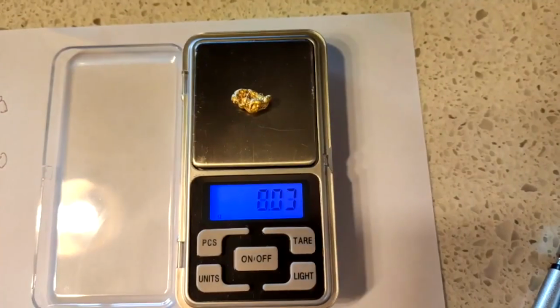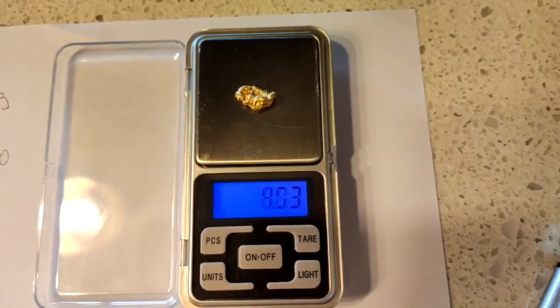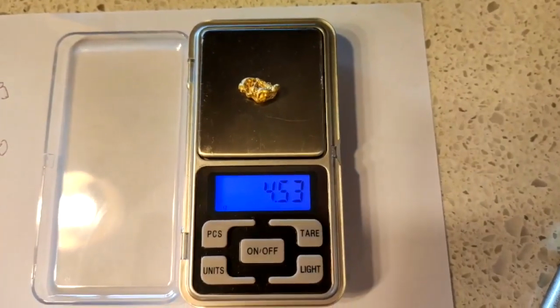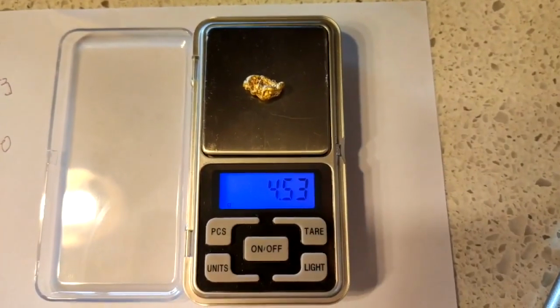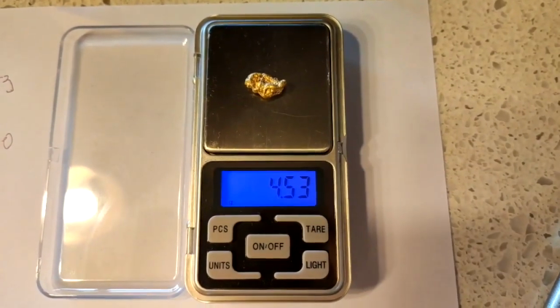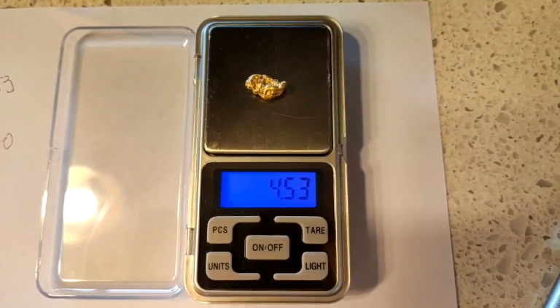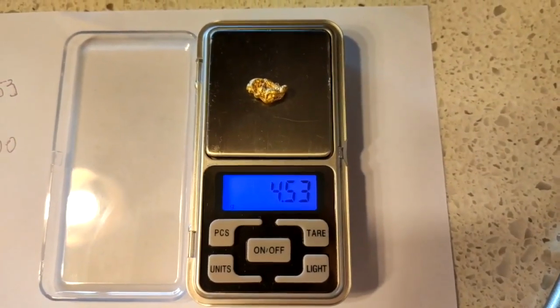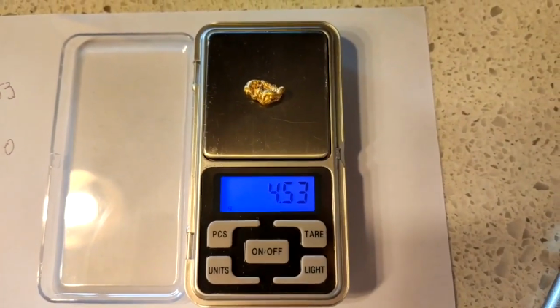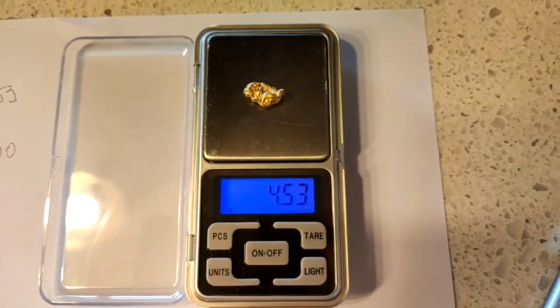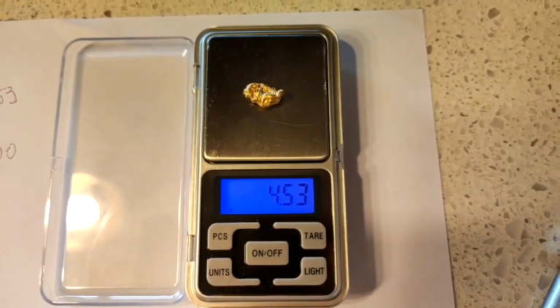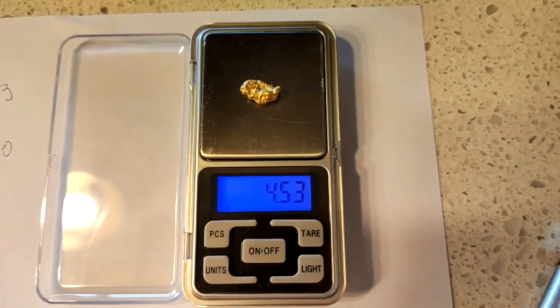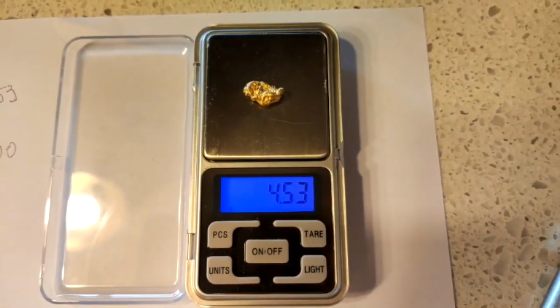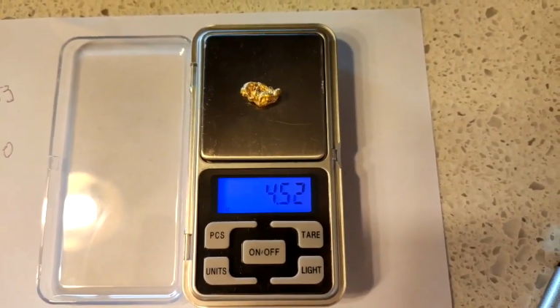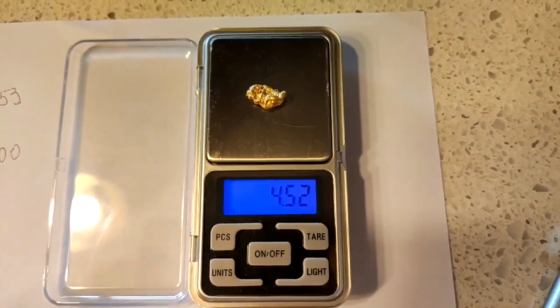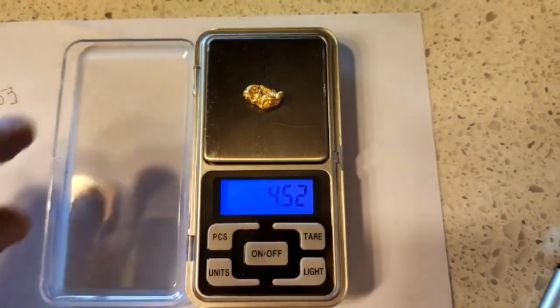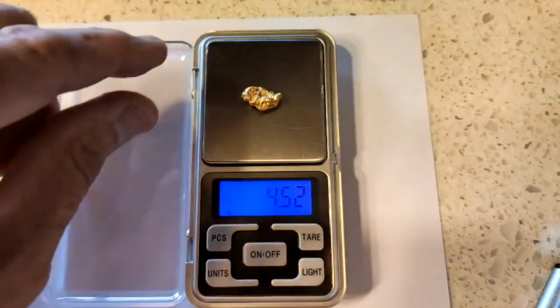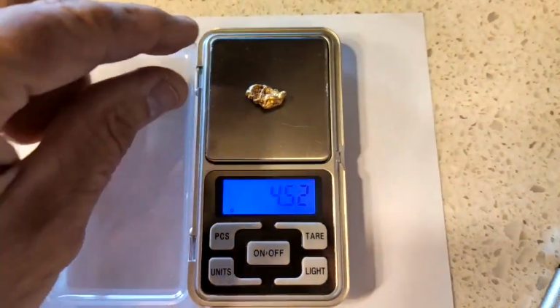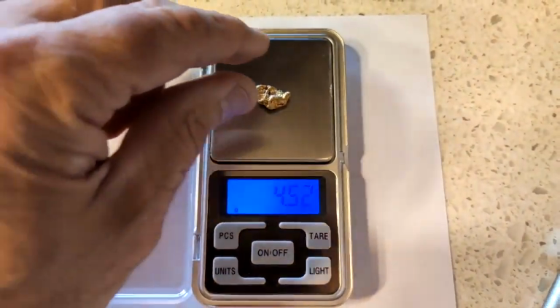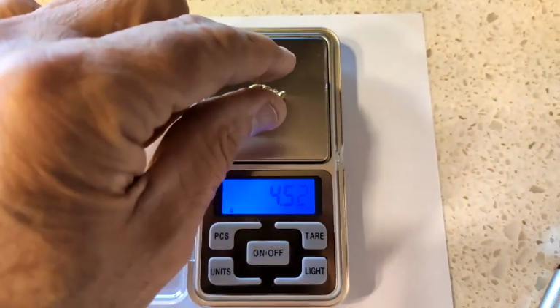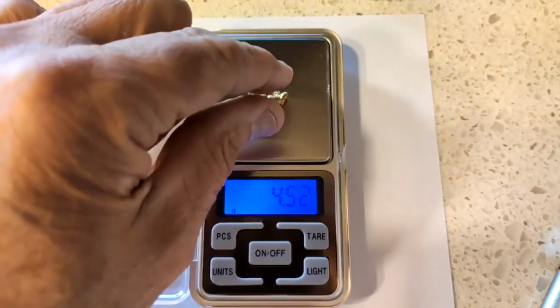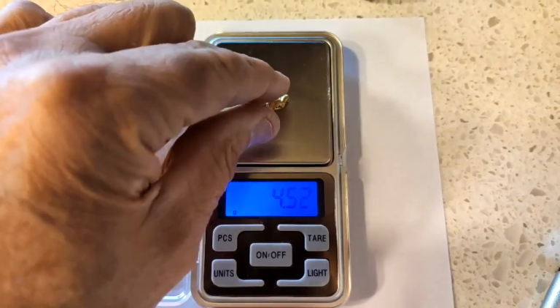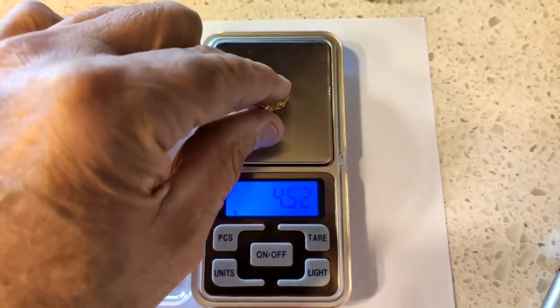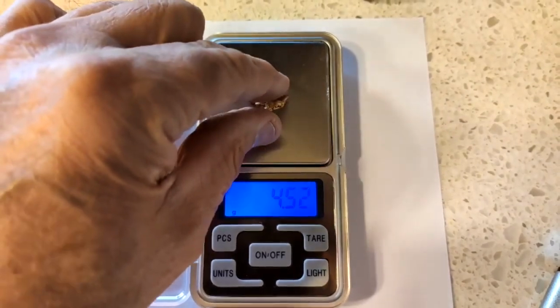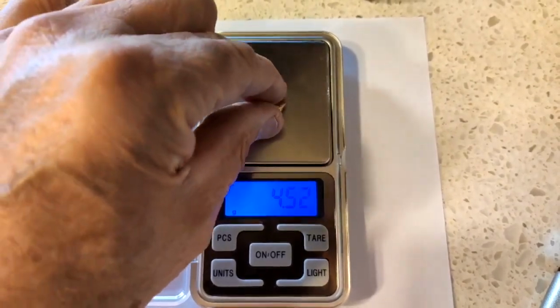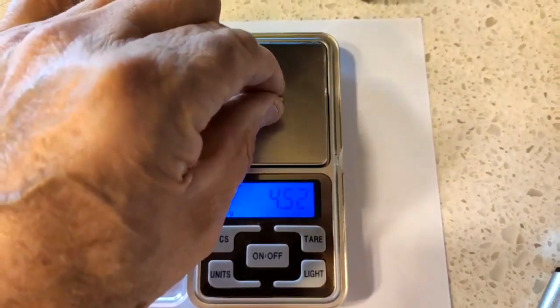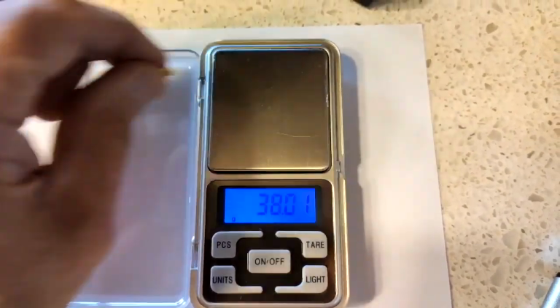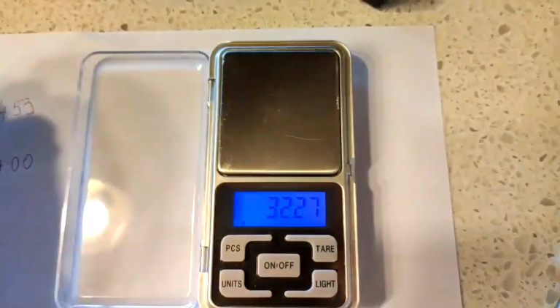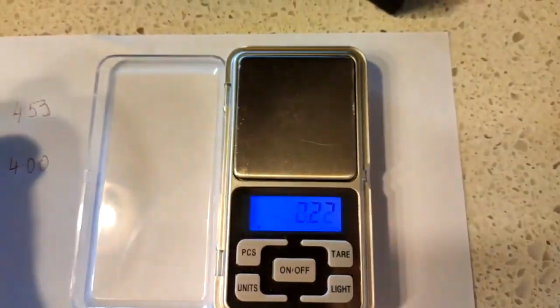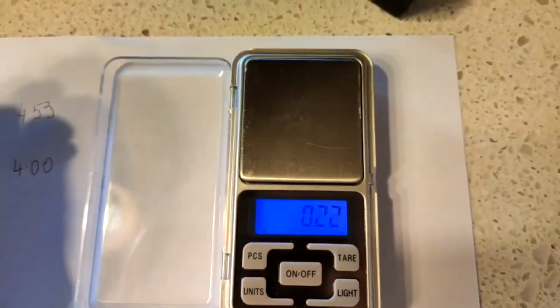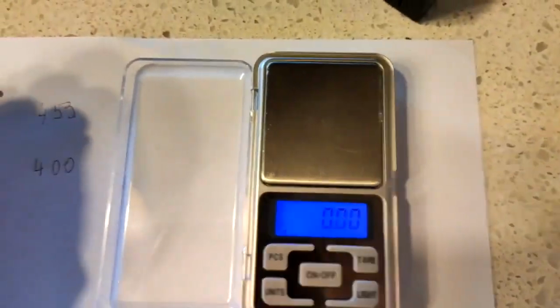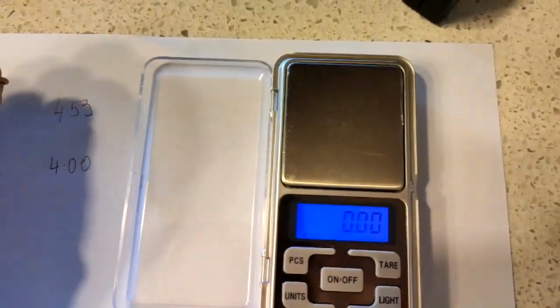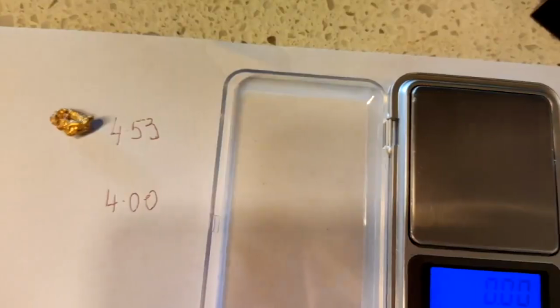Firstly, place your gold on the scale and mark down the weight of each piece of gold on a piece of paper.